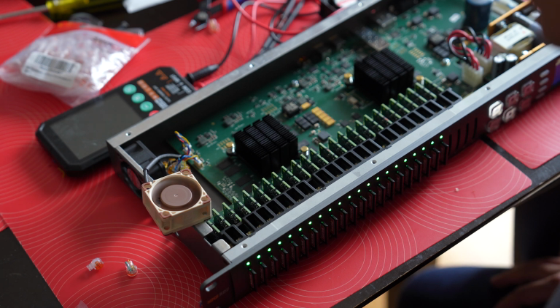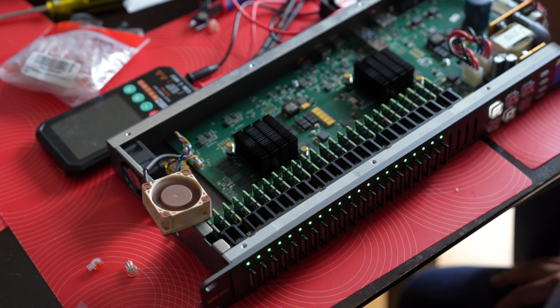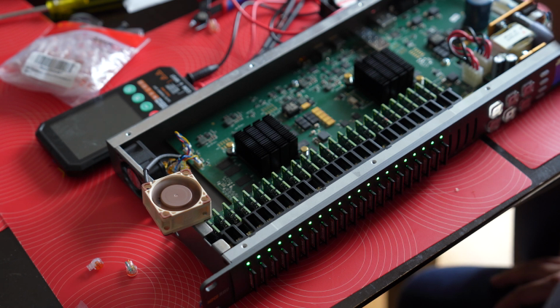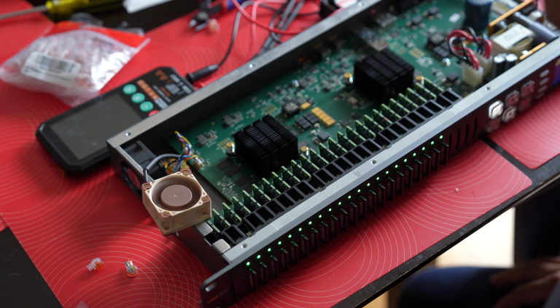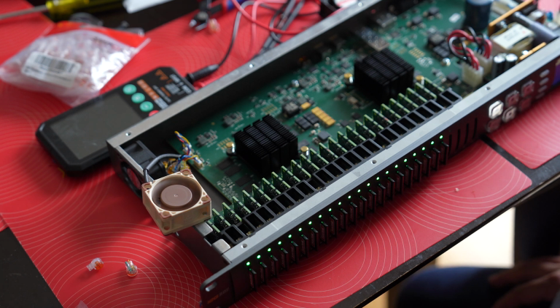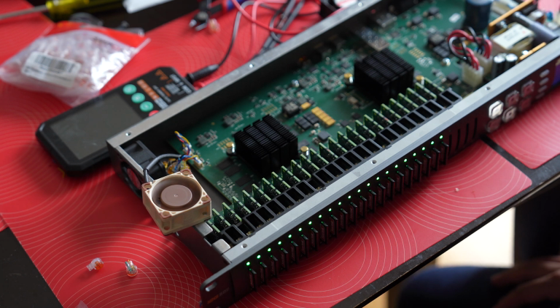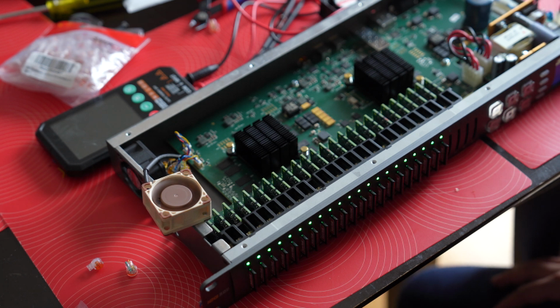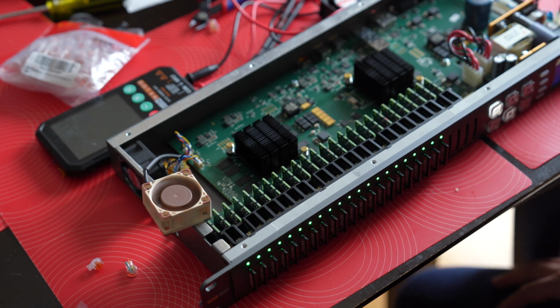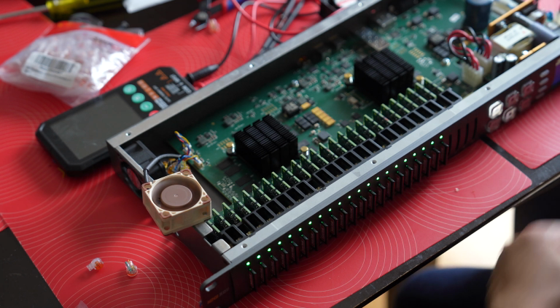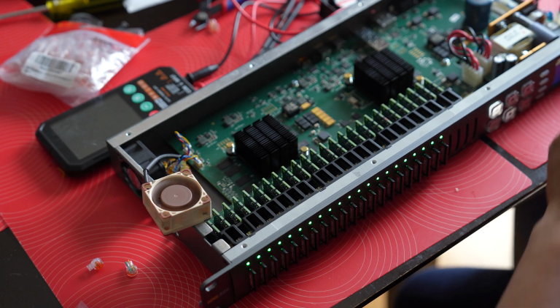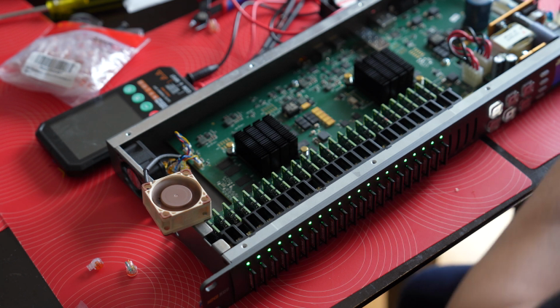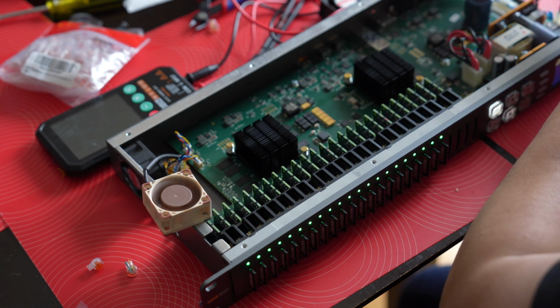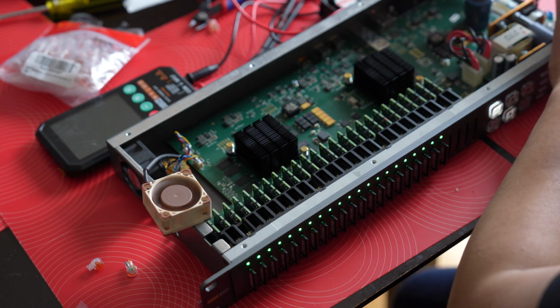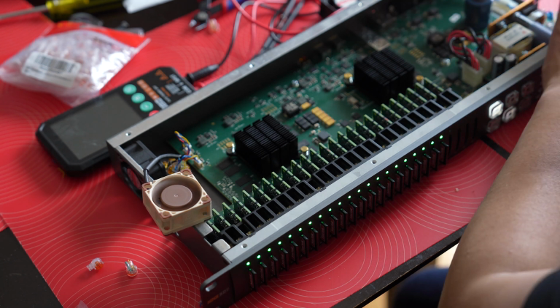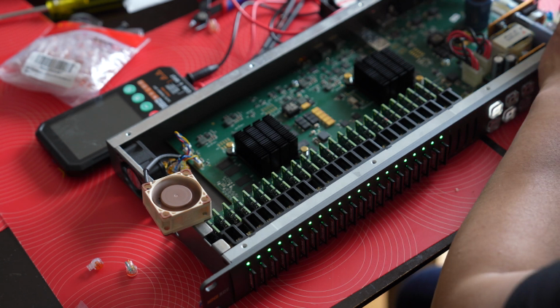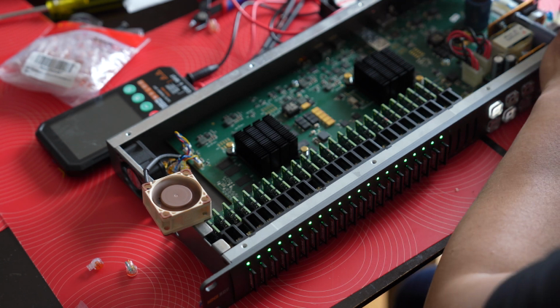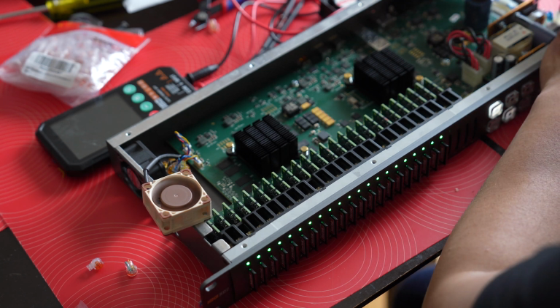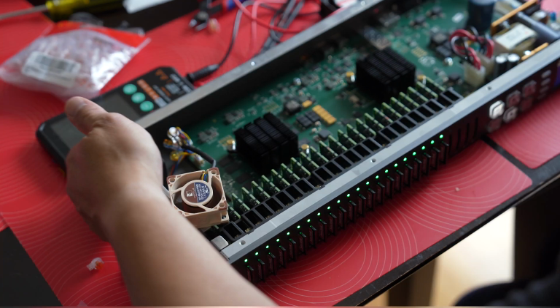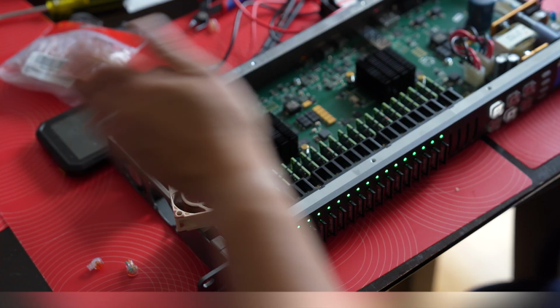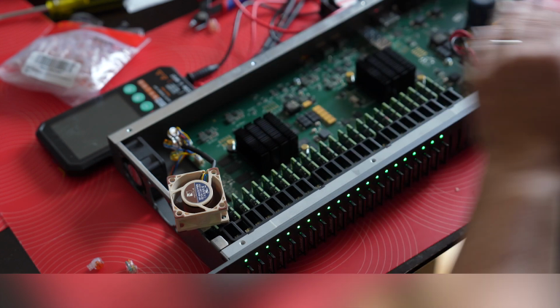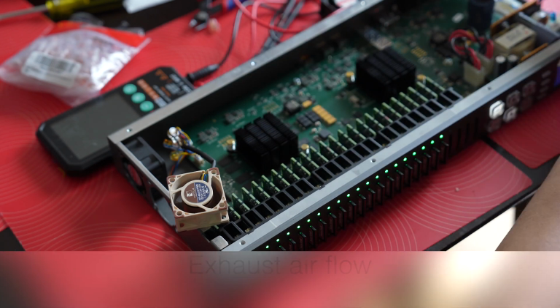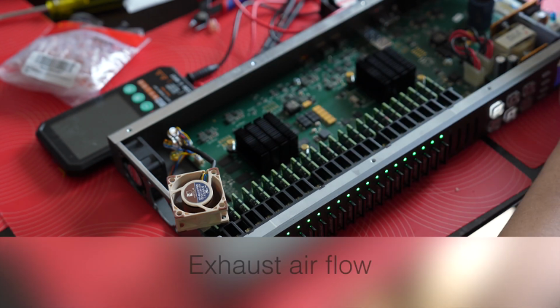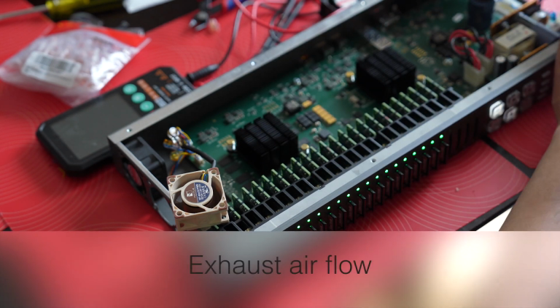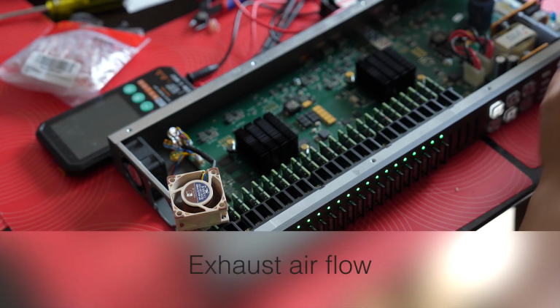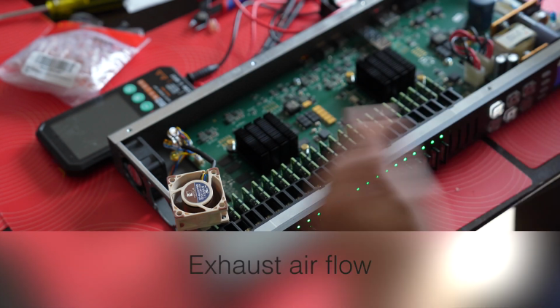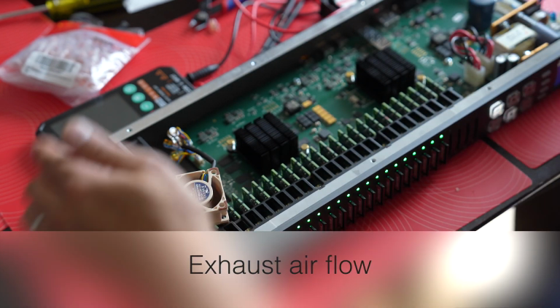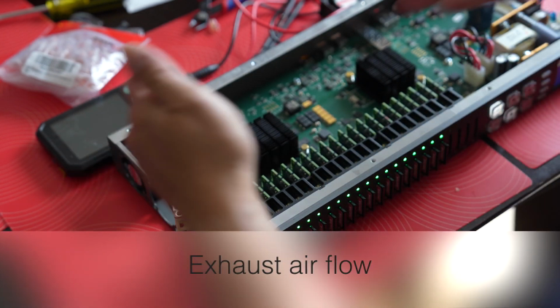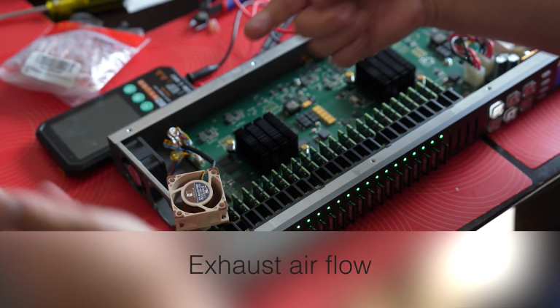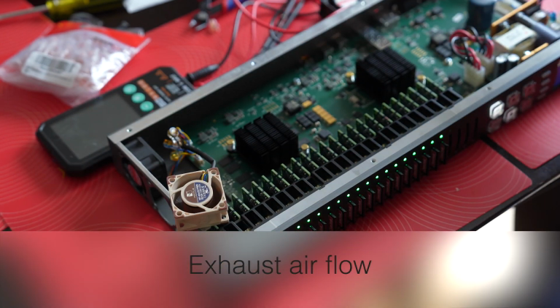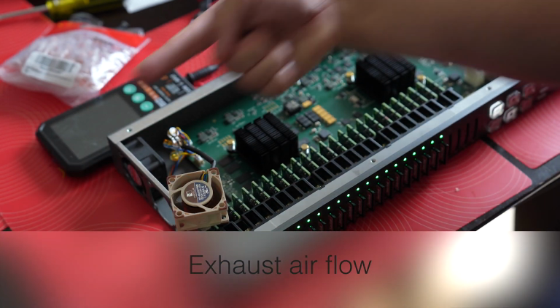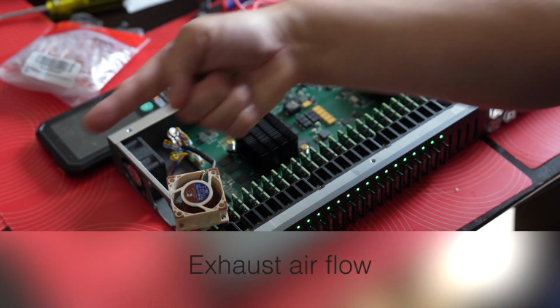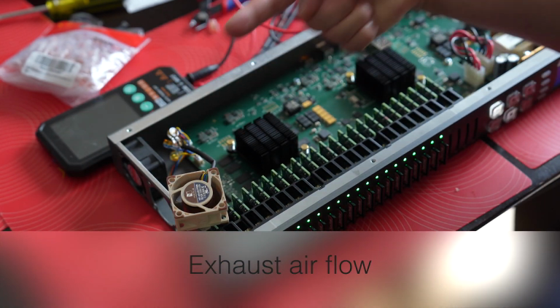And it works! Oh actually — the airflow is going out.